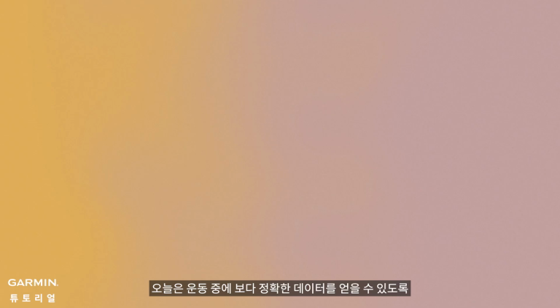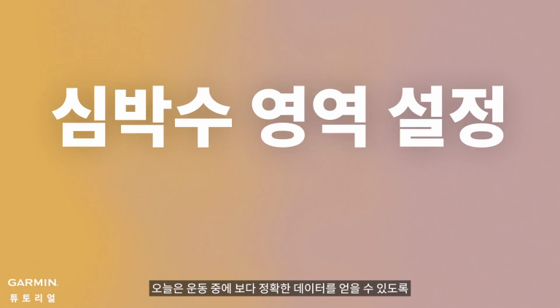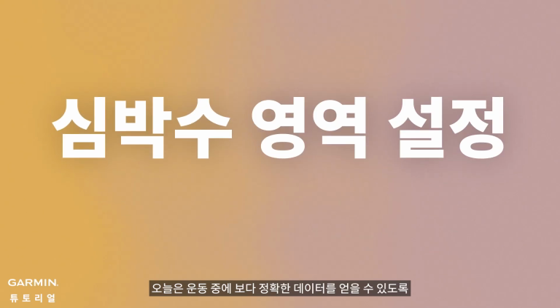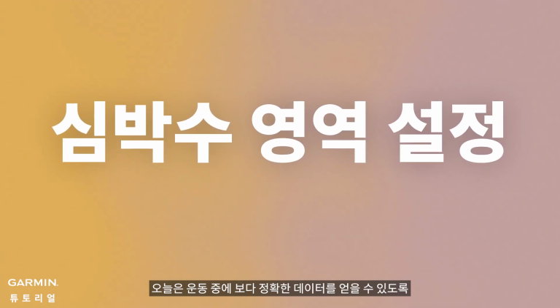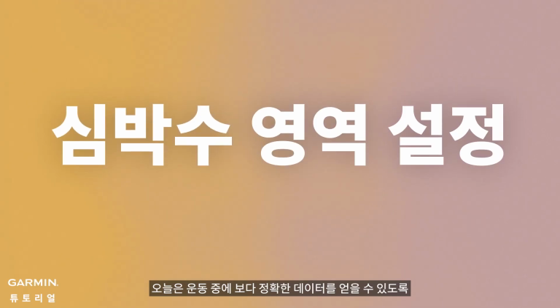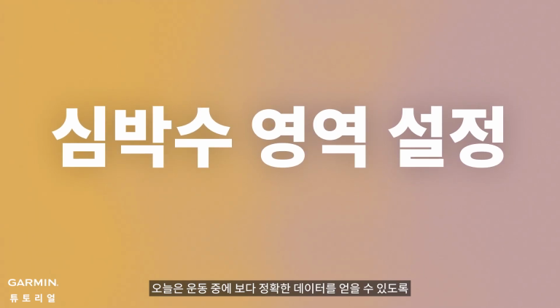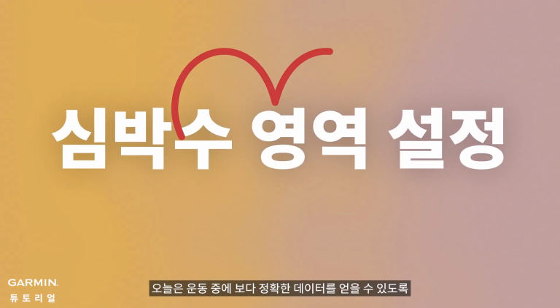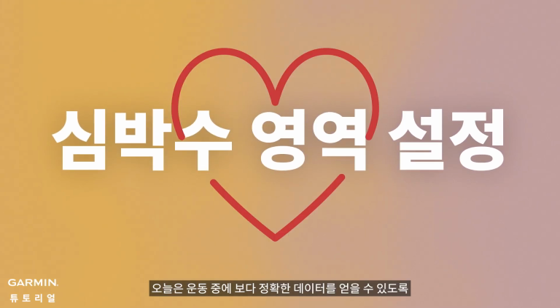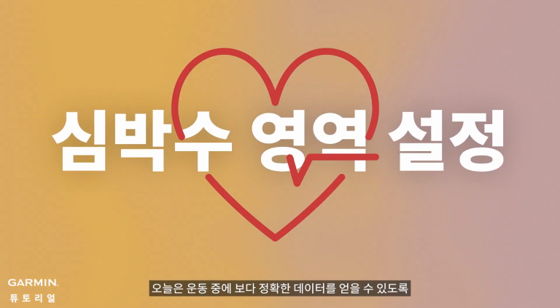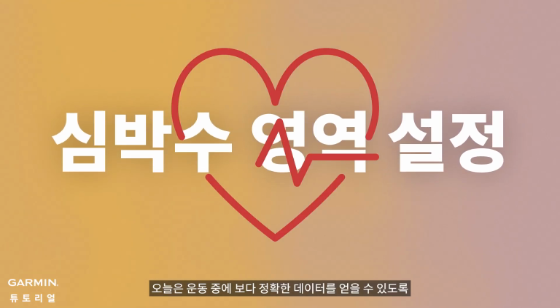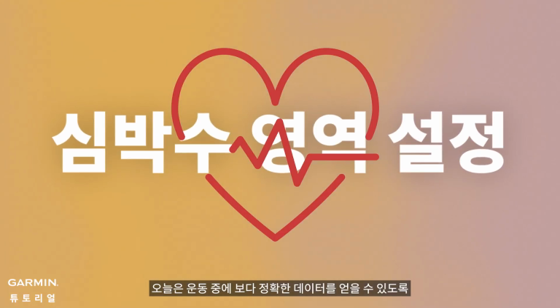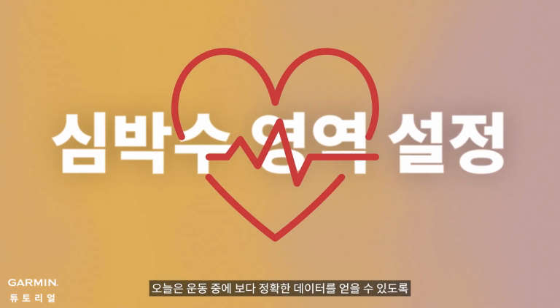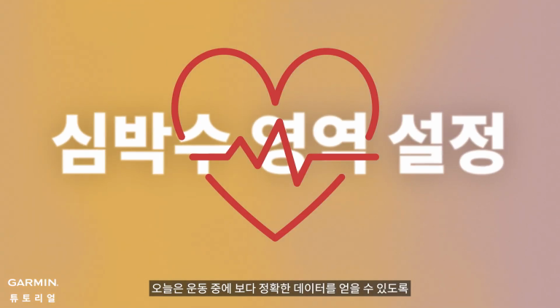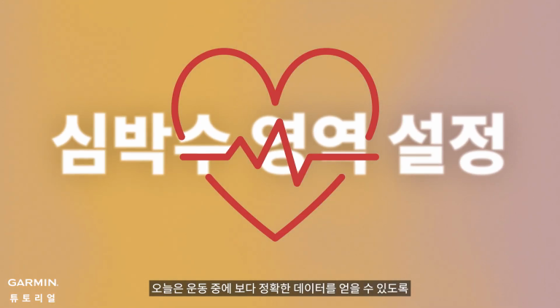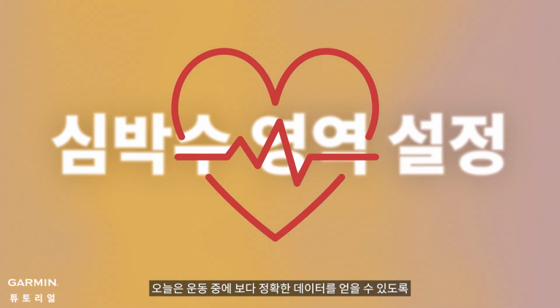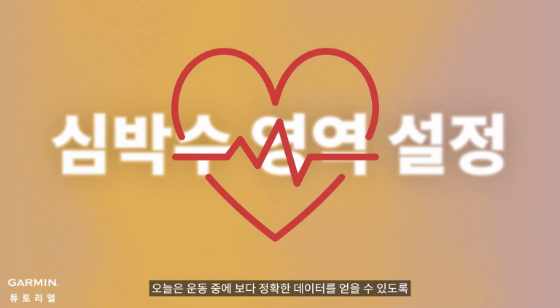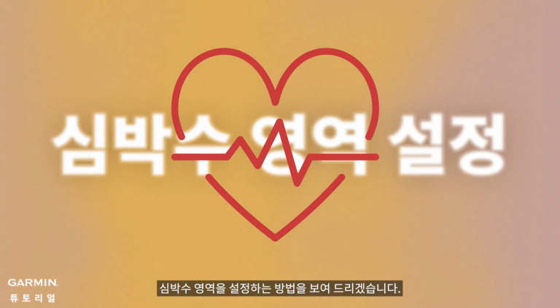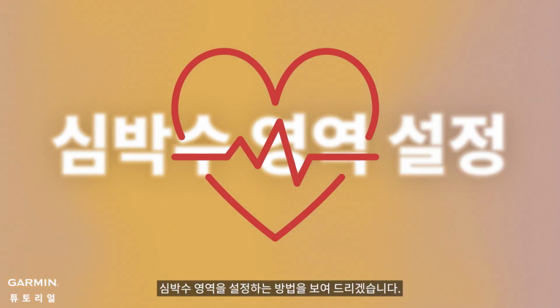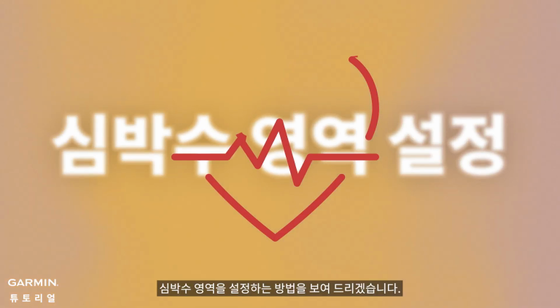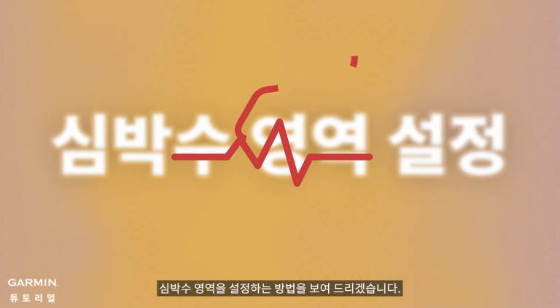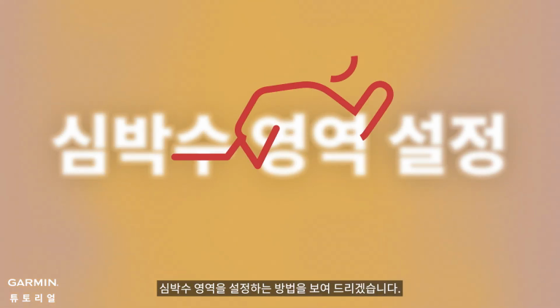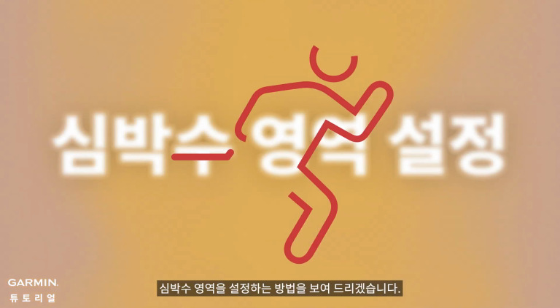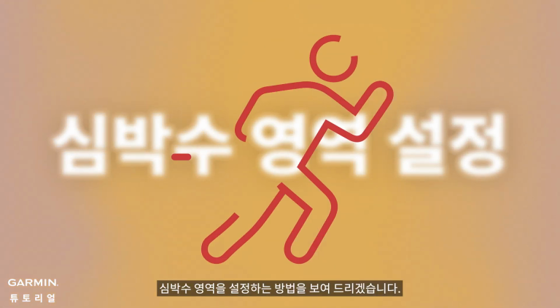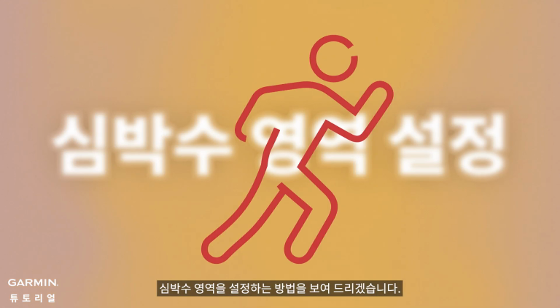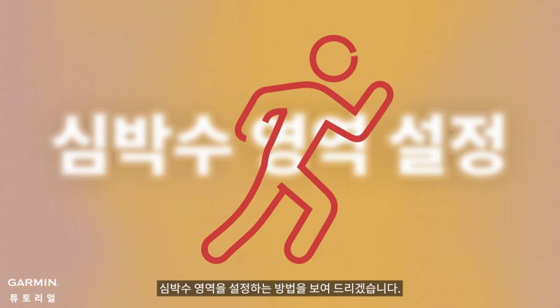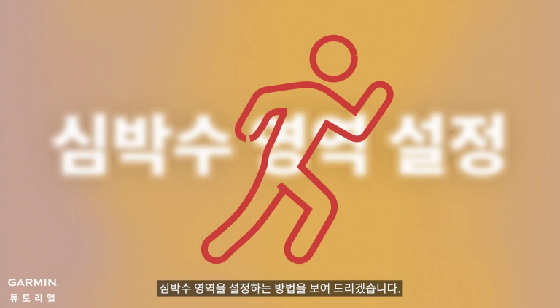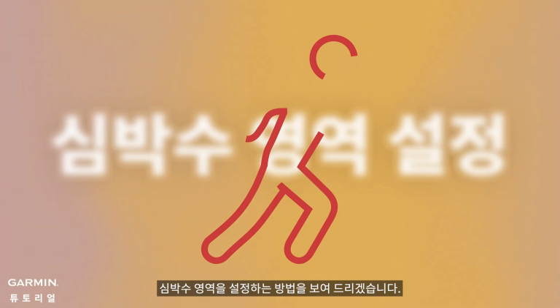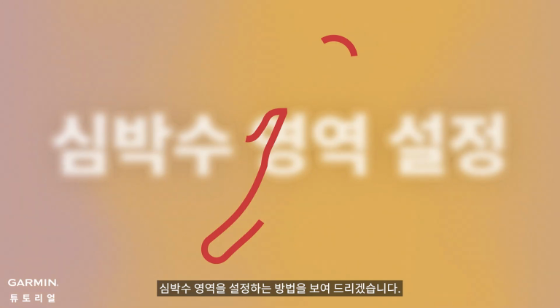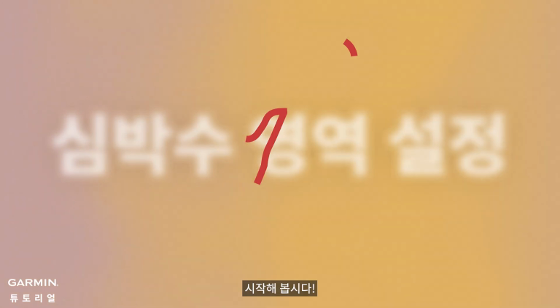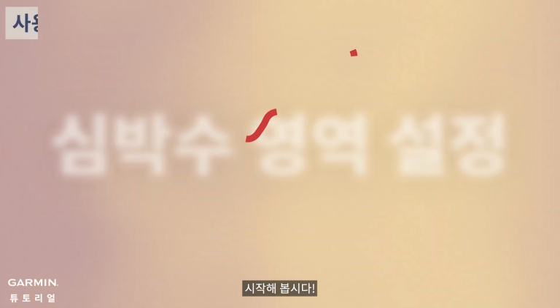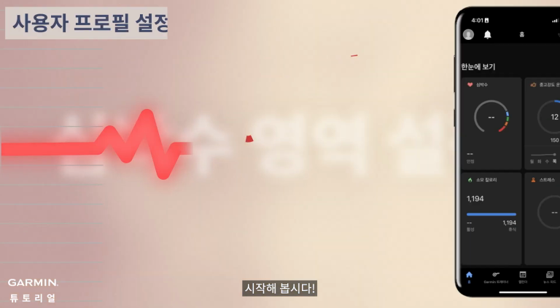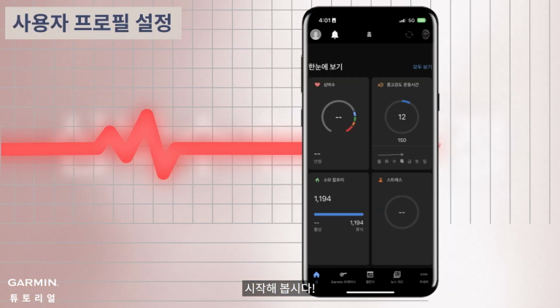Today, we're going to show you how to set up your heart rate zones, helping you get more accurate data during your workouts. Let's get started.